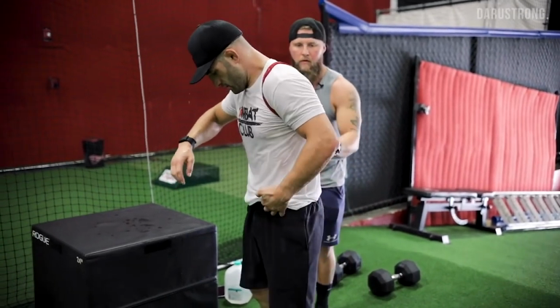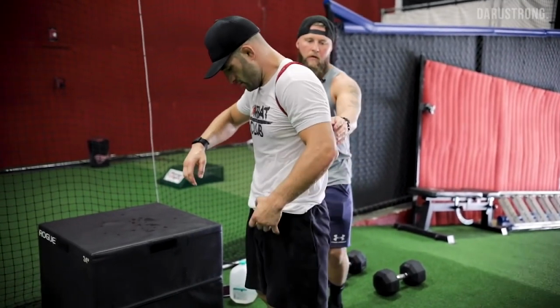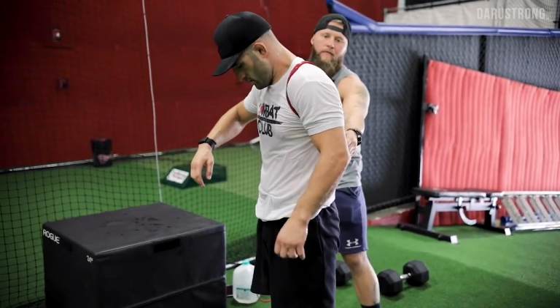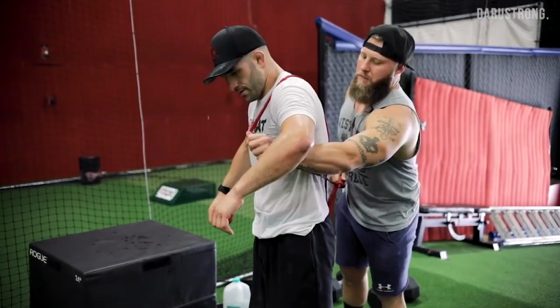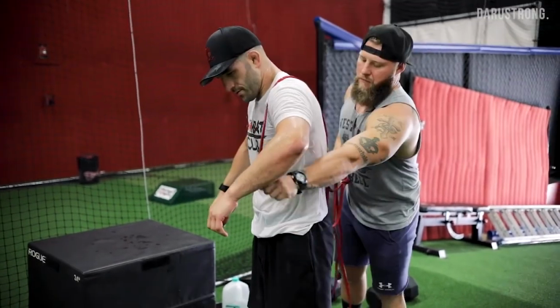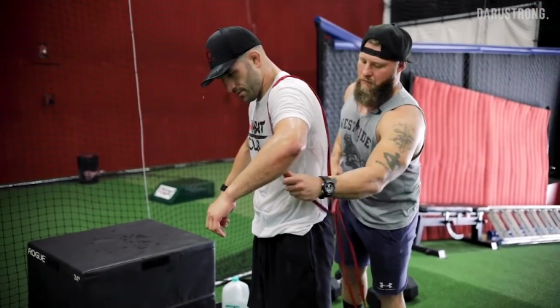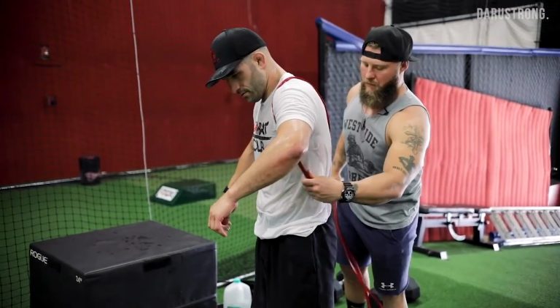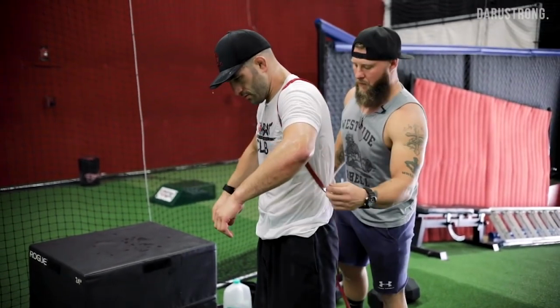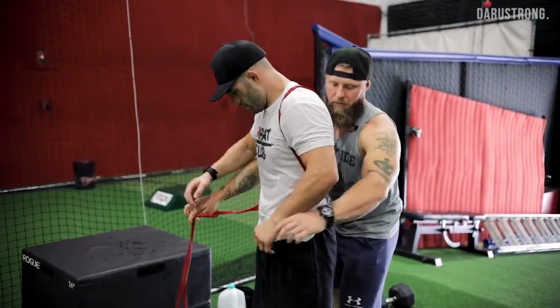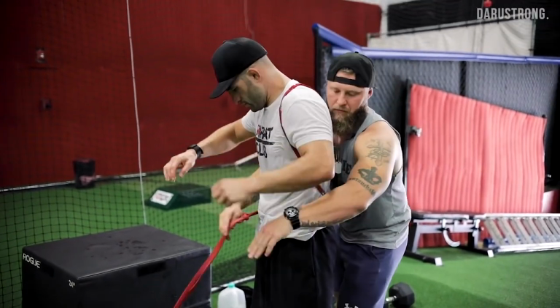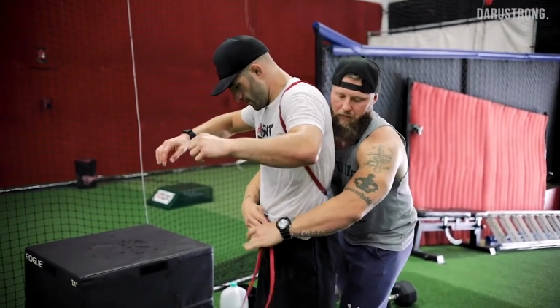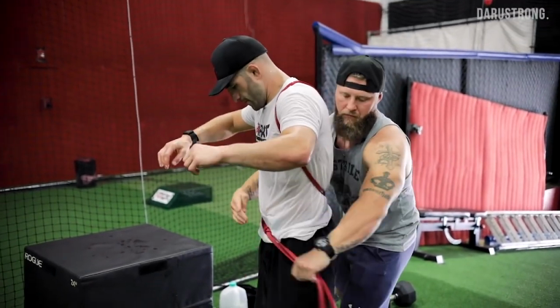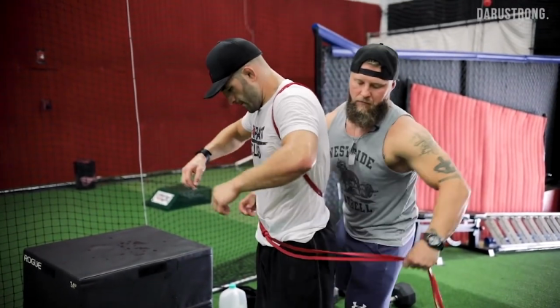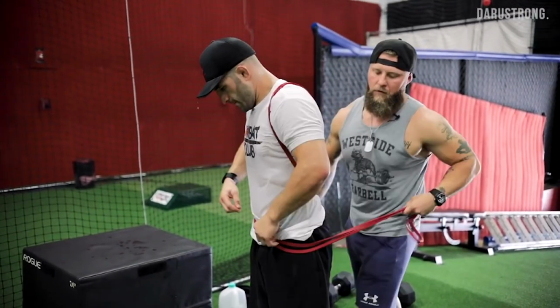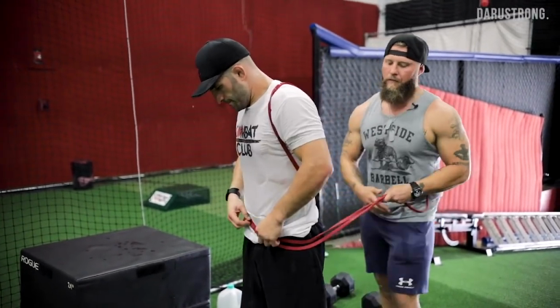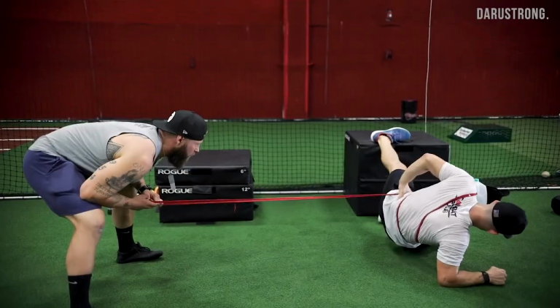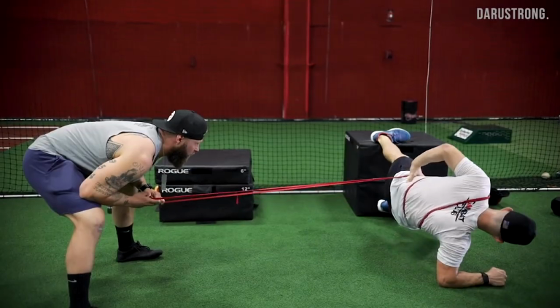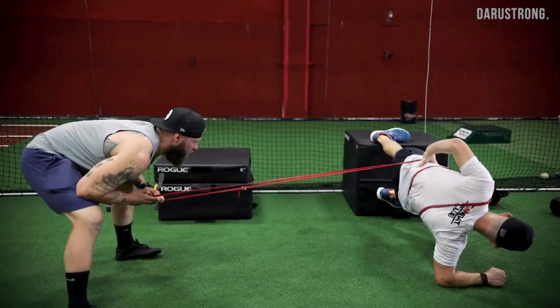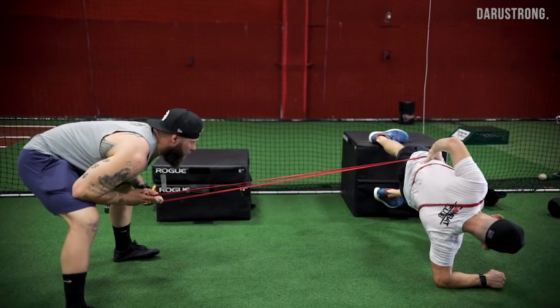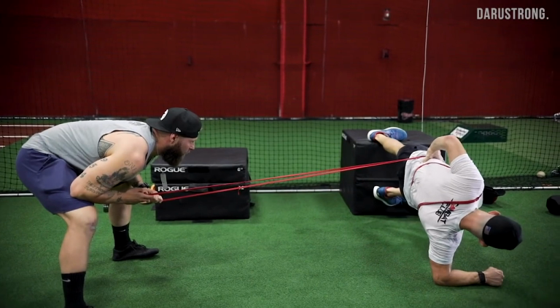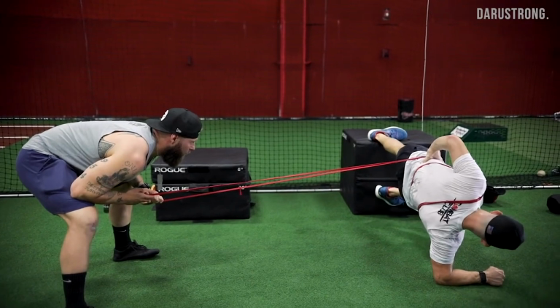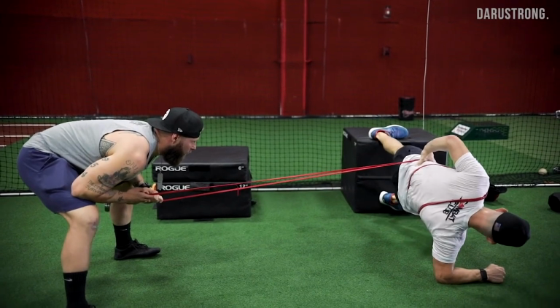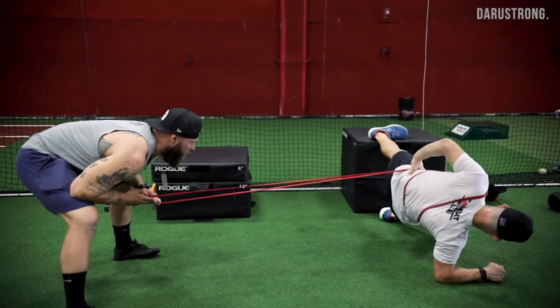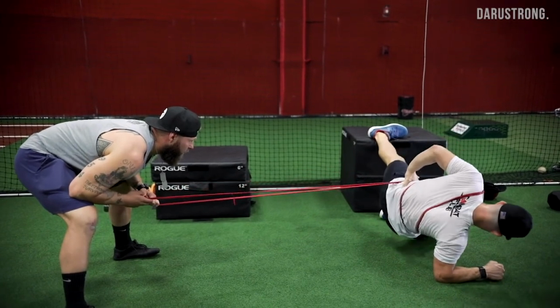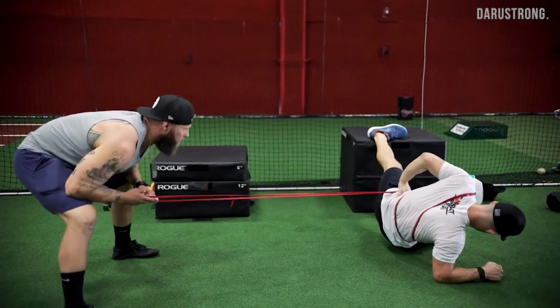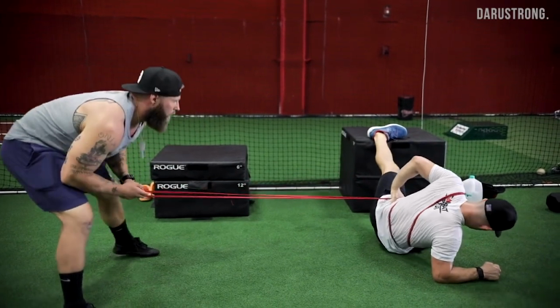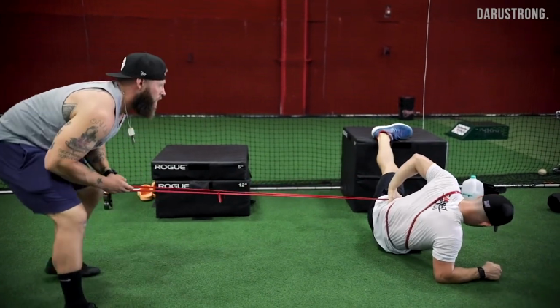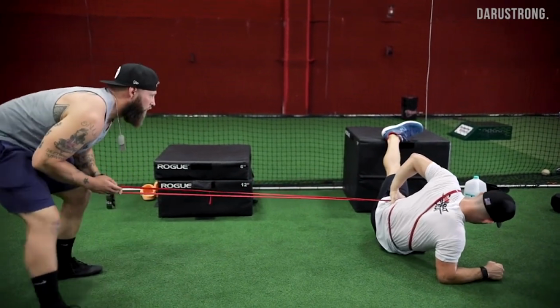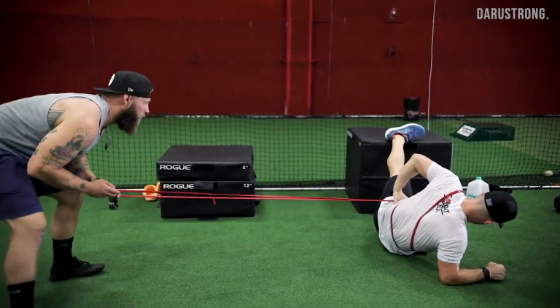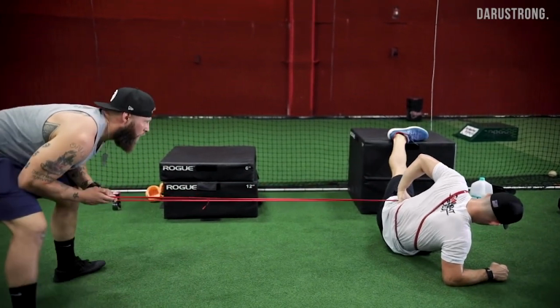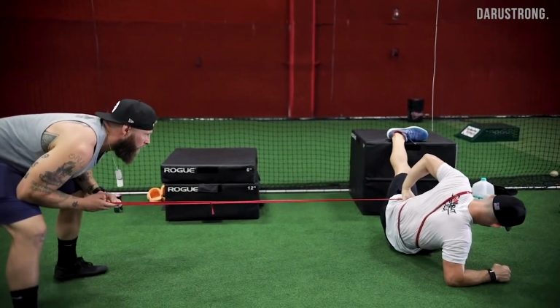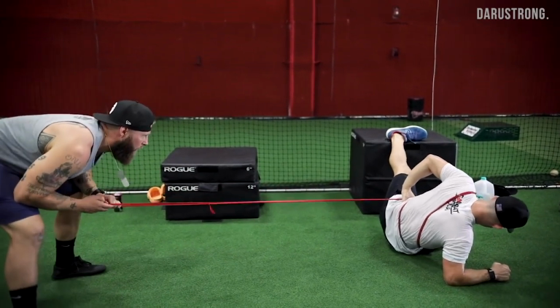Hold up. Extension. There it is. Good. Come on, need a little bit more. Go.